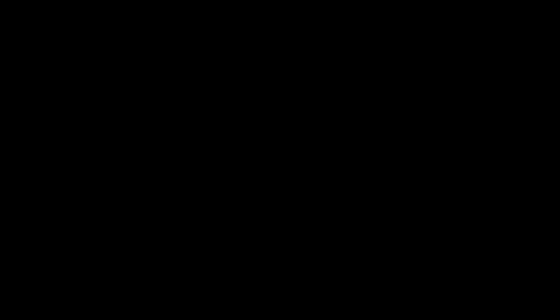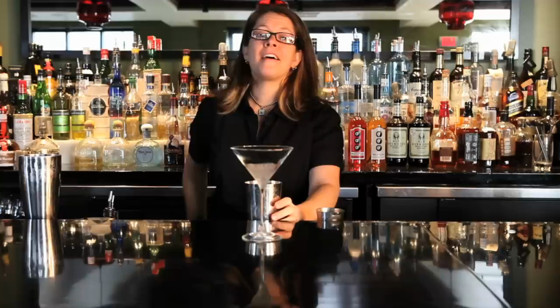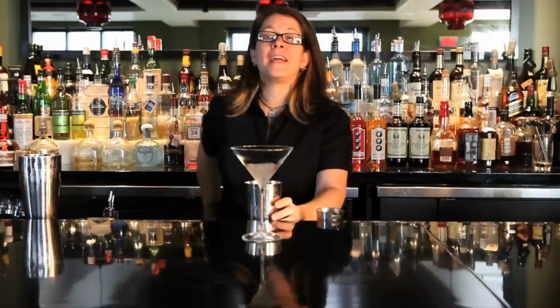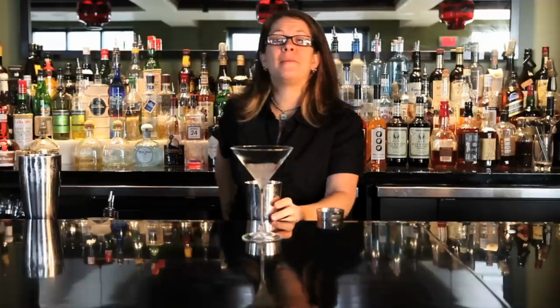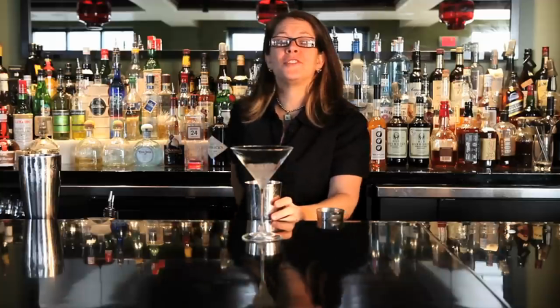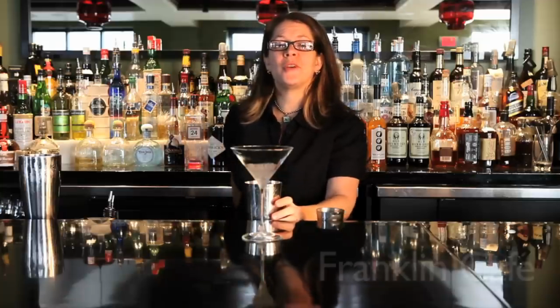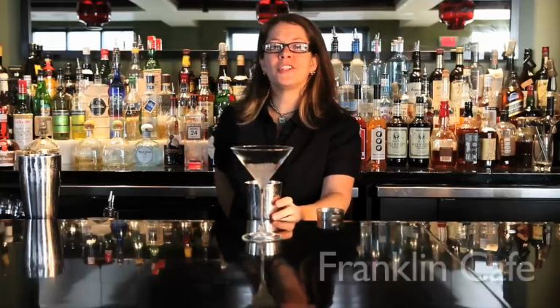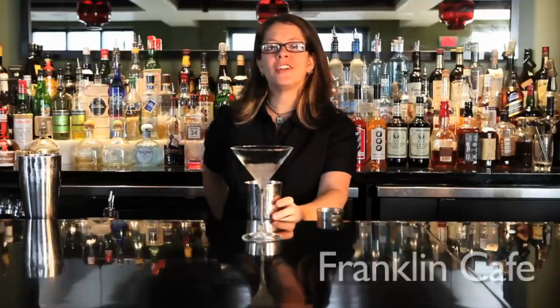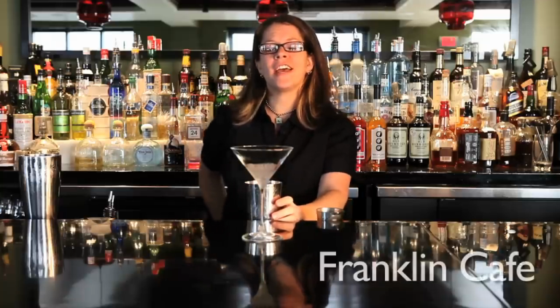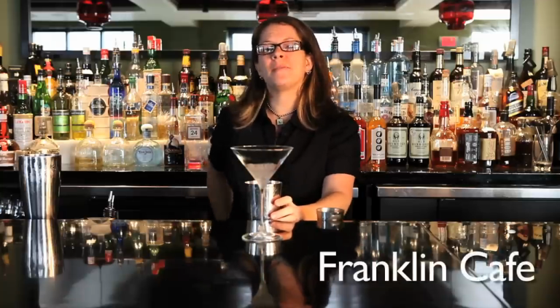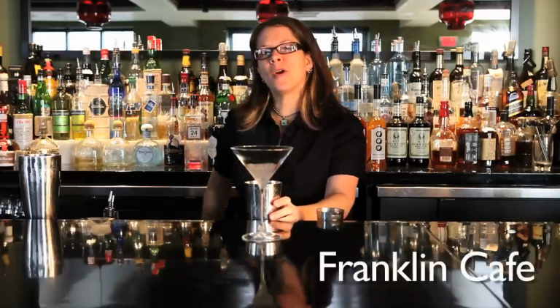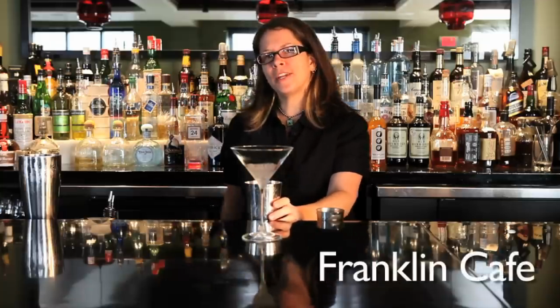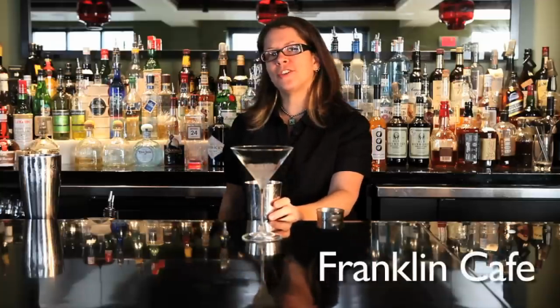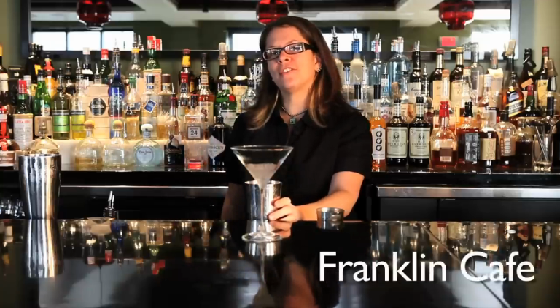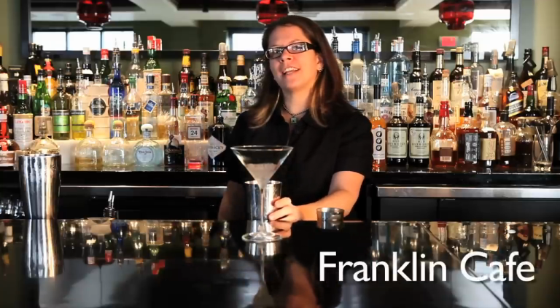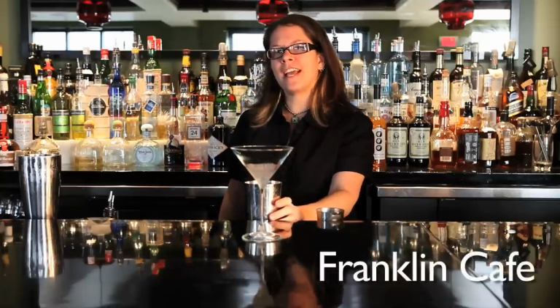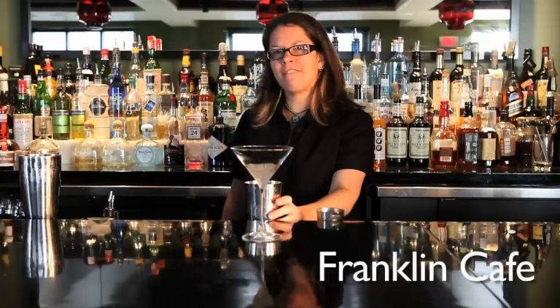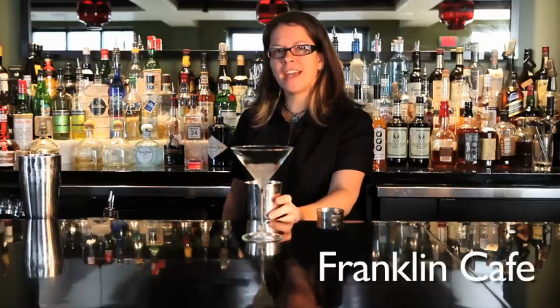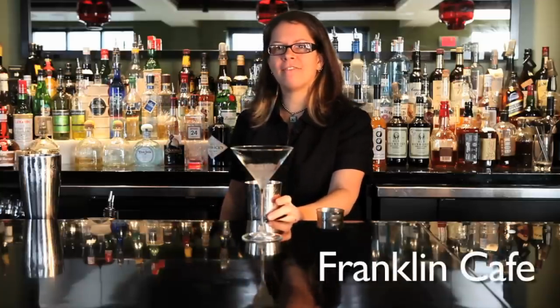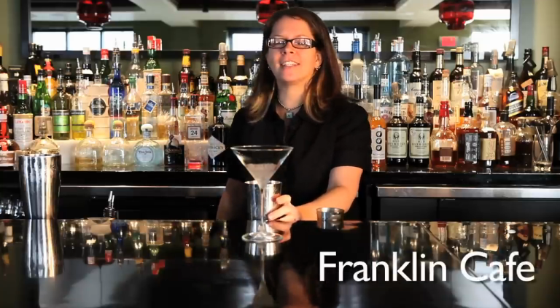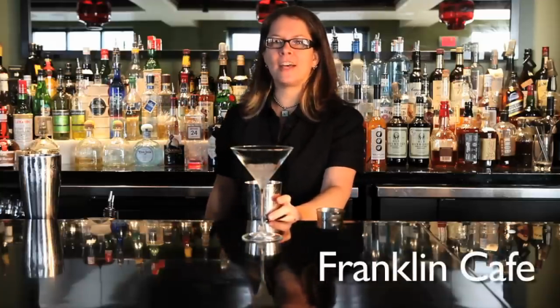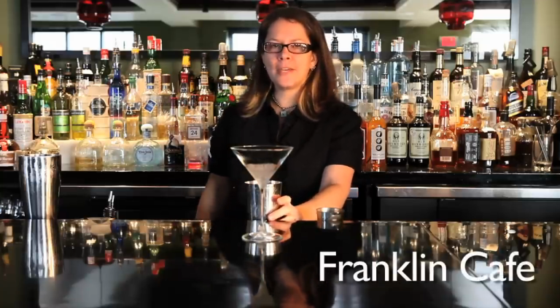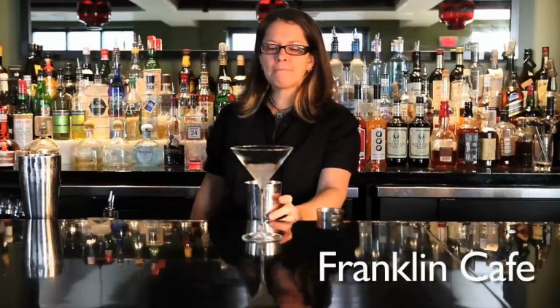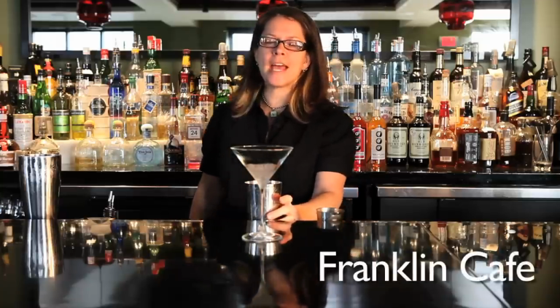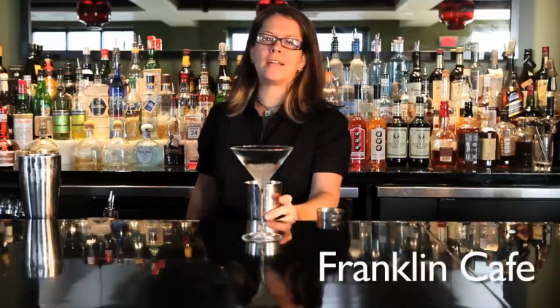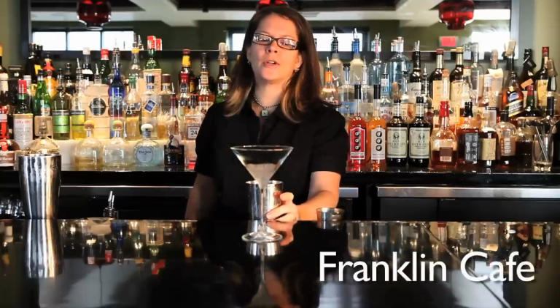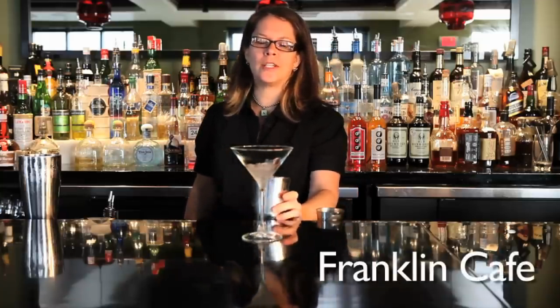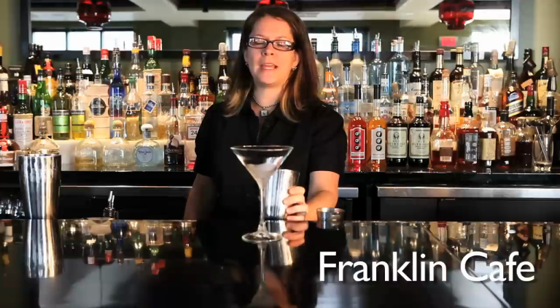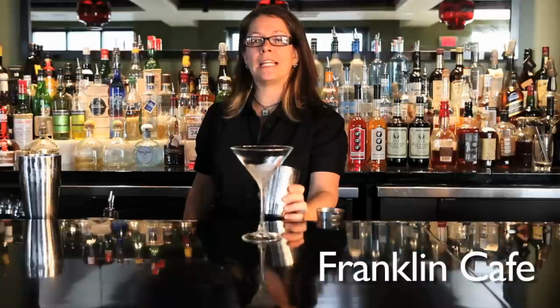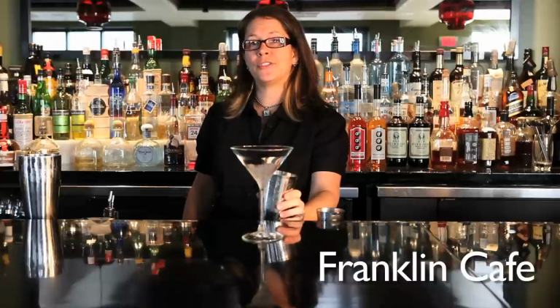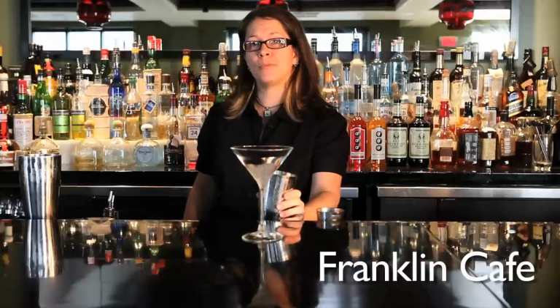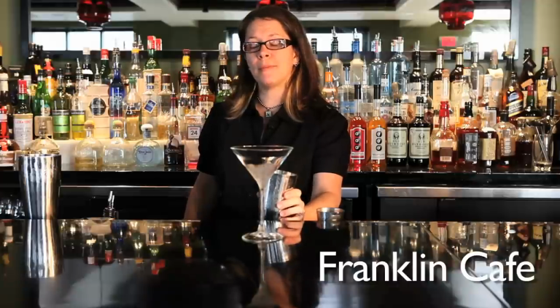My name is Joy Richard and I'm the bar manager of the Franklin Cafe in Franklin Southie, and we're going to make an Eastern Promise.